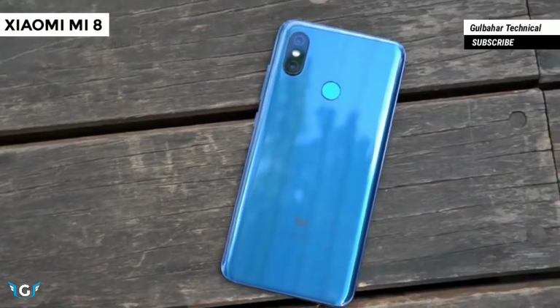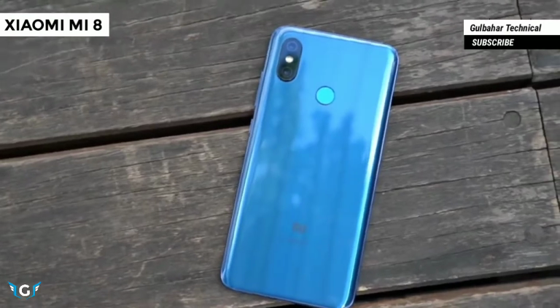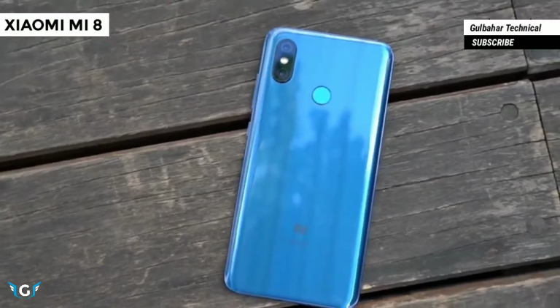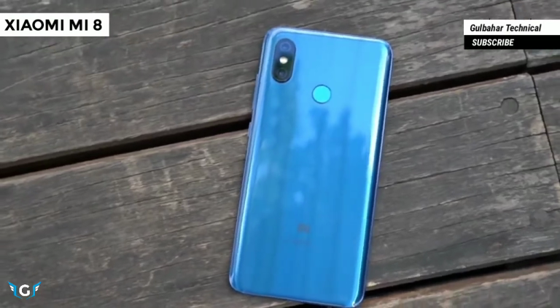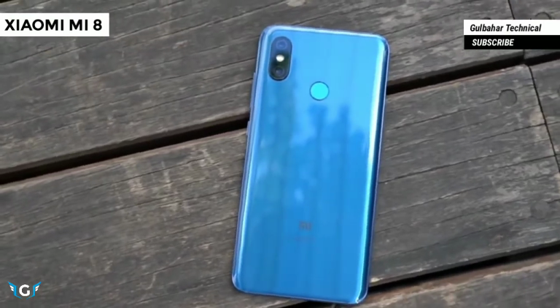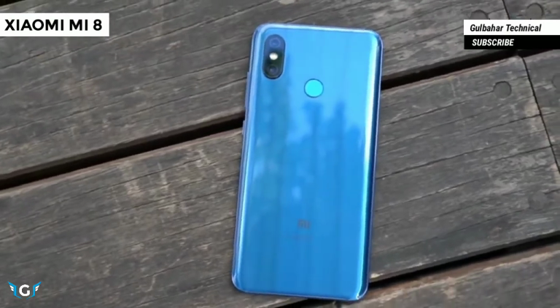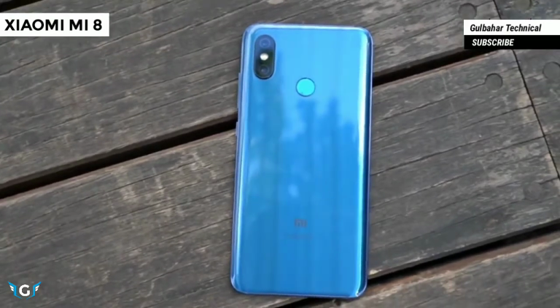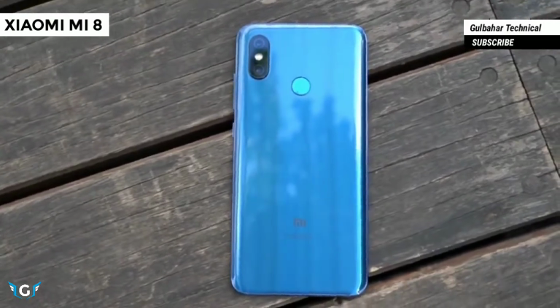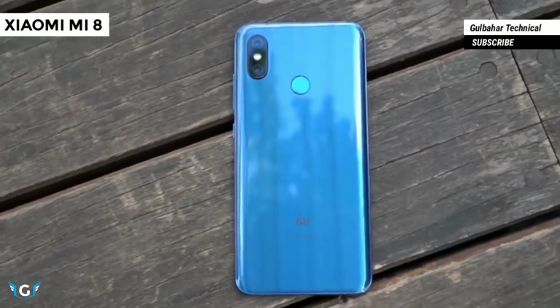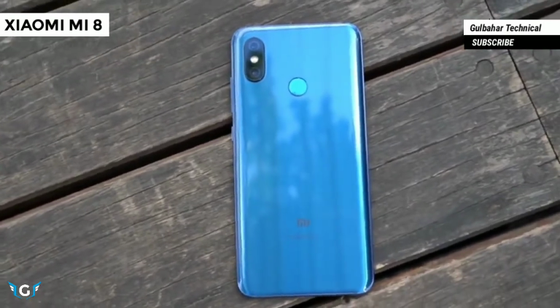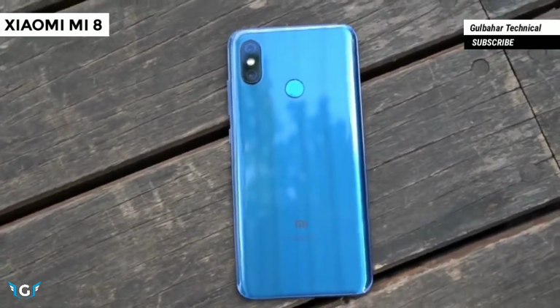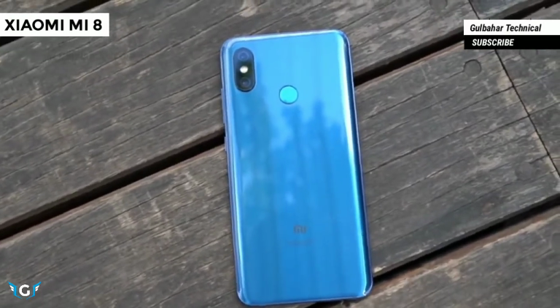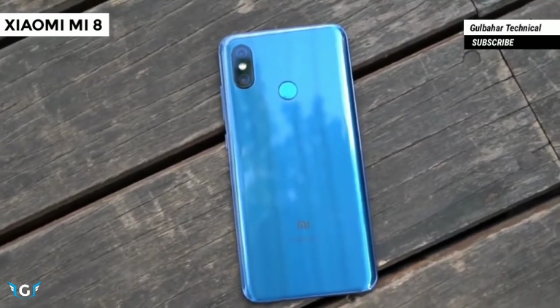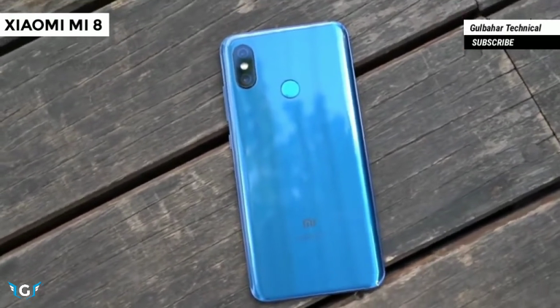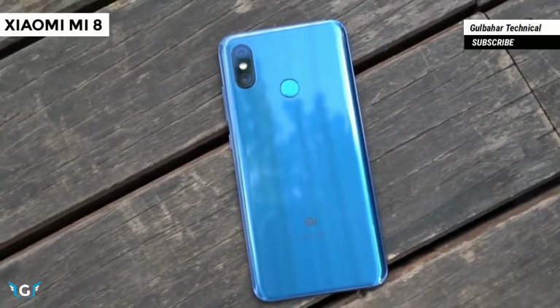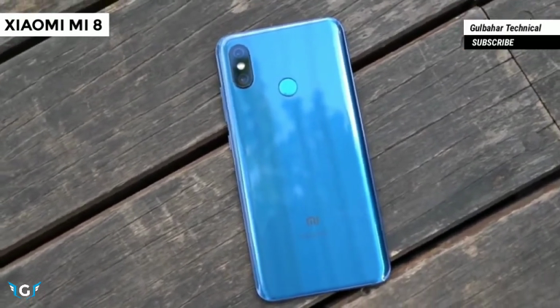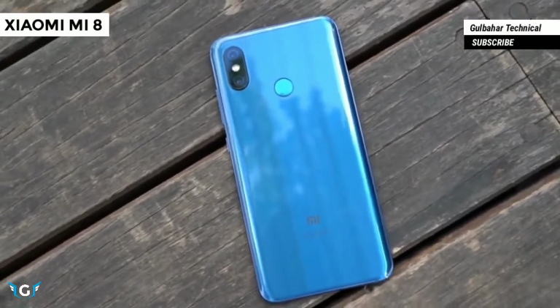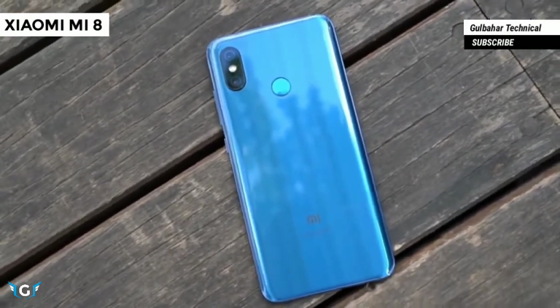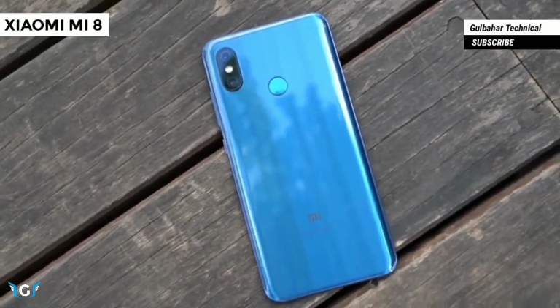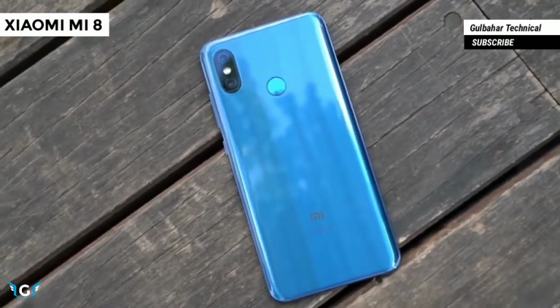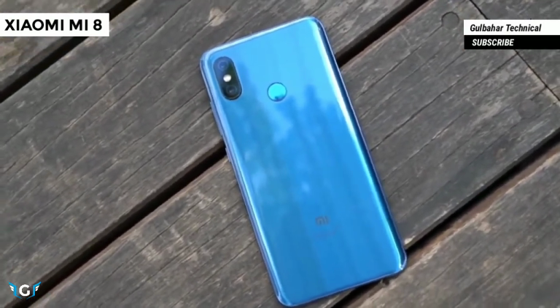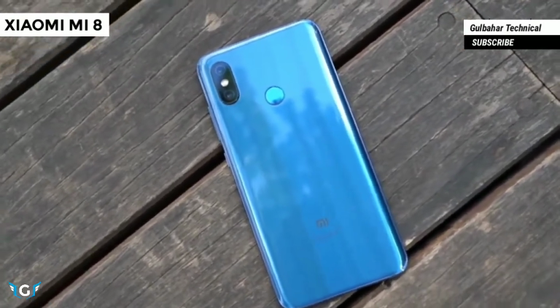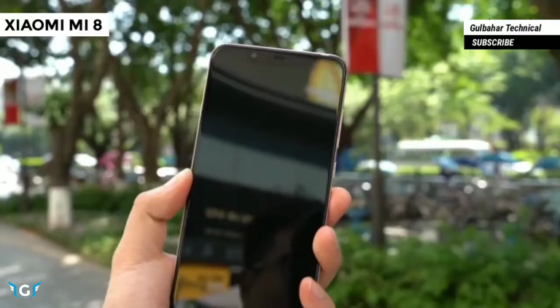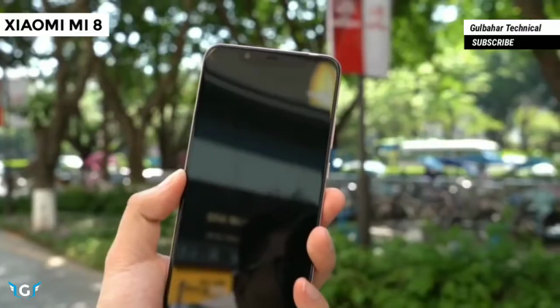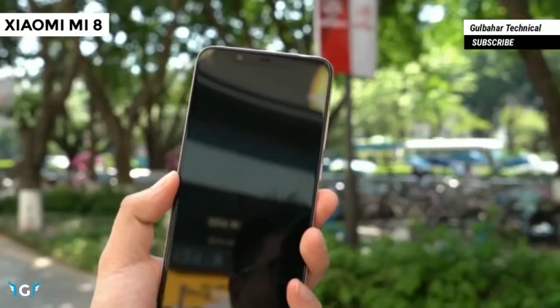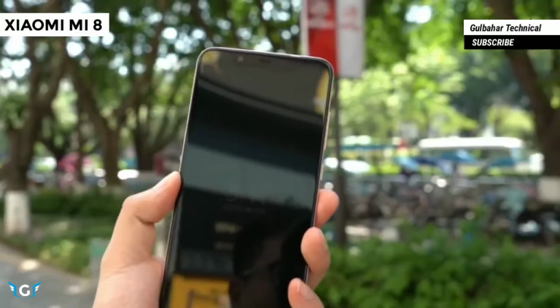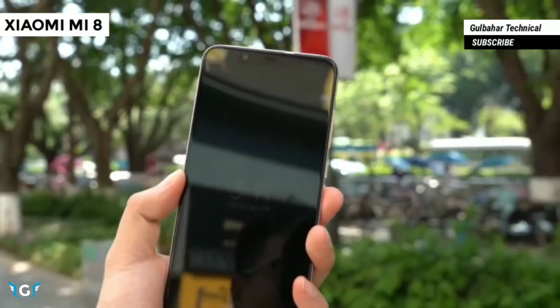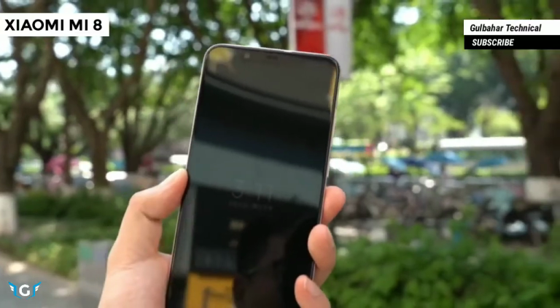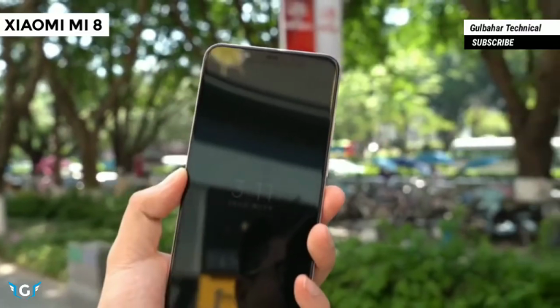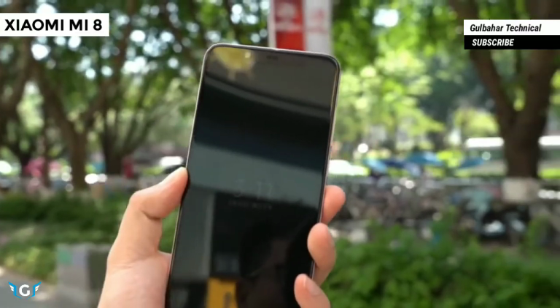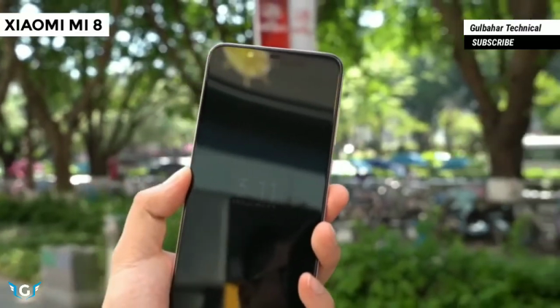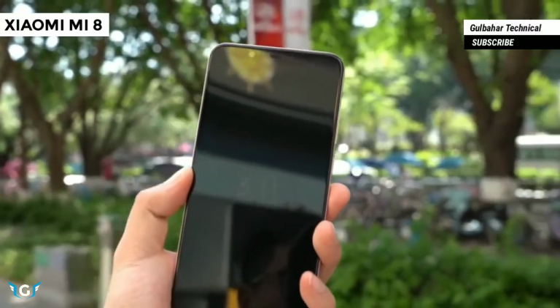It is blessed with amazing dual rear cameras and a display that offers a huge screen space.